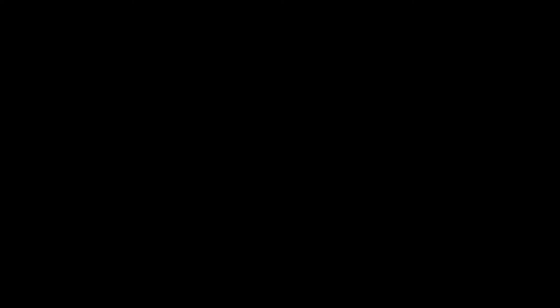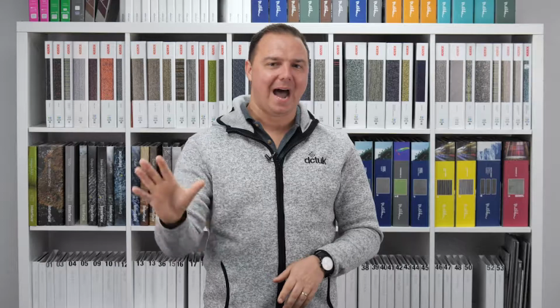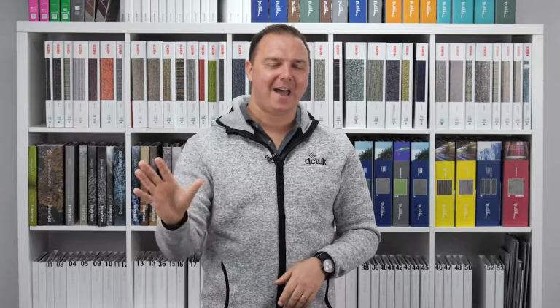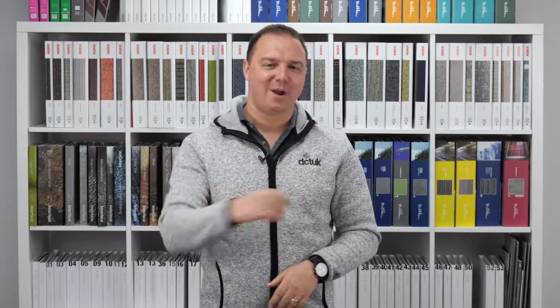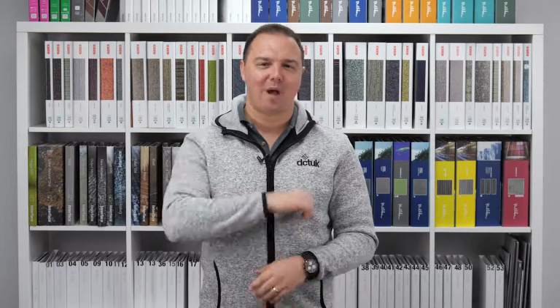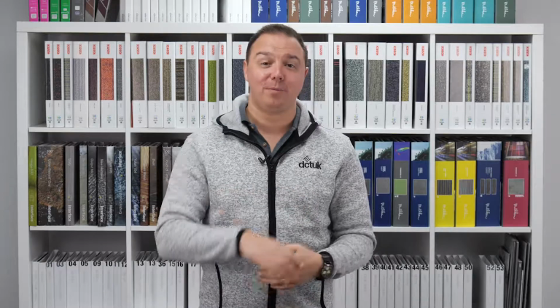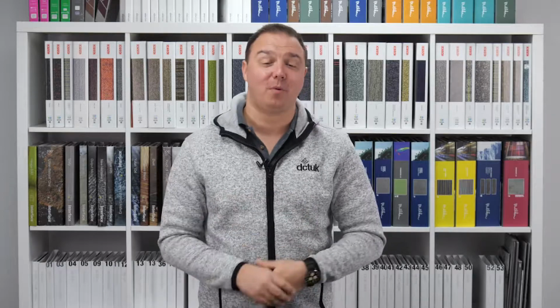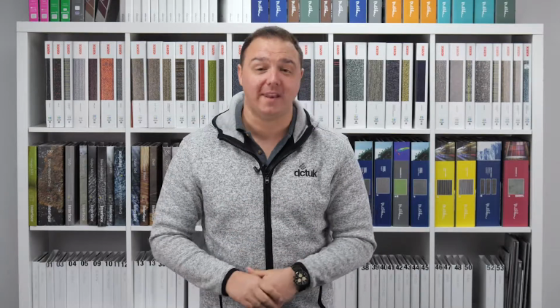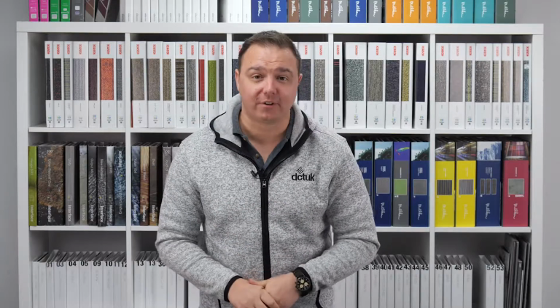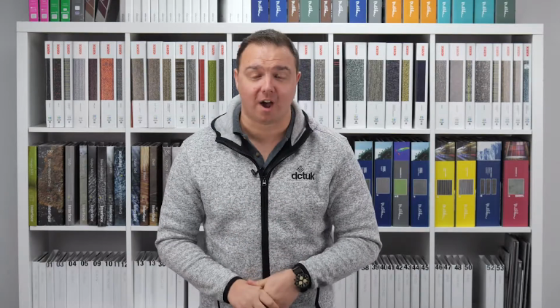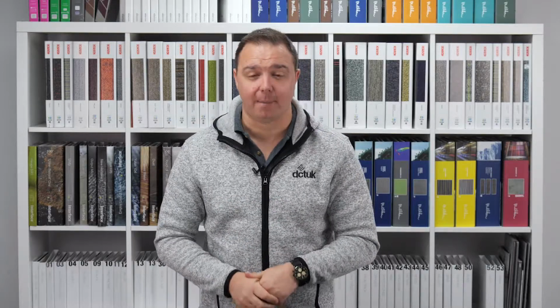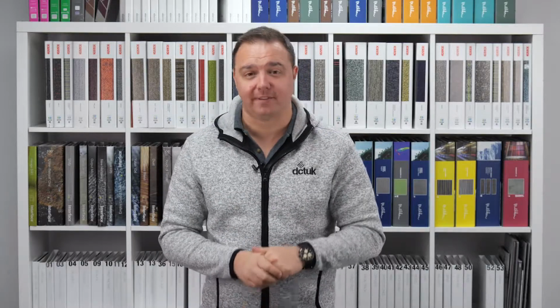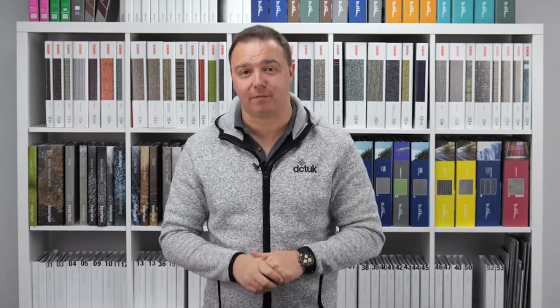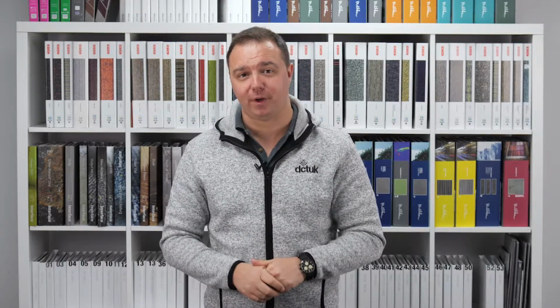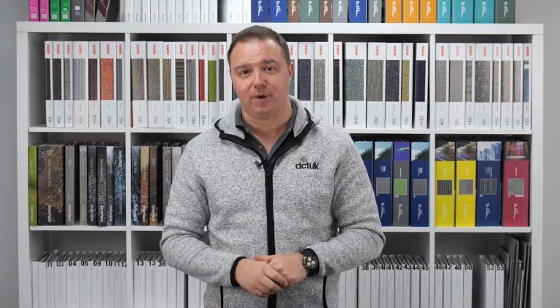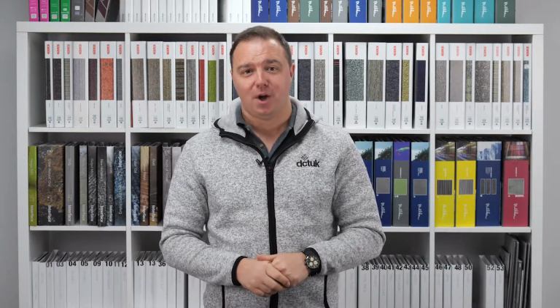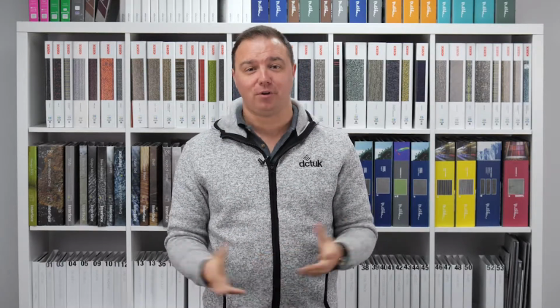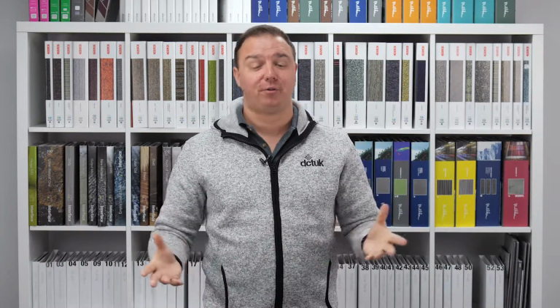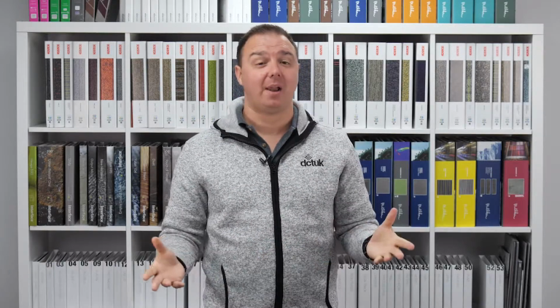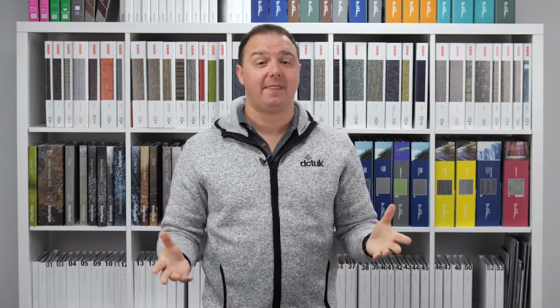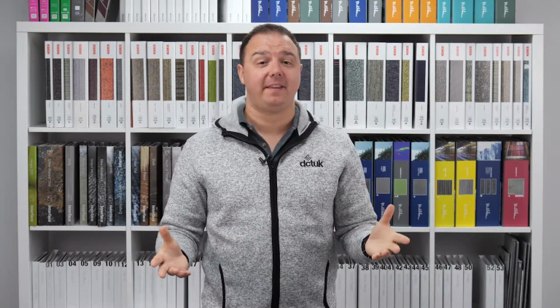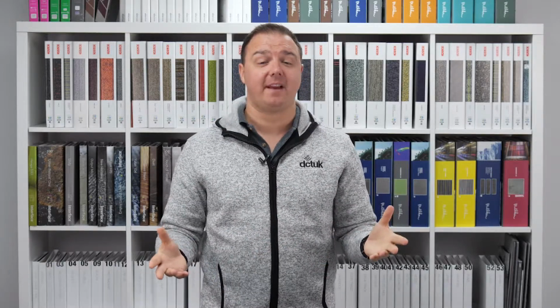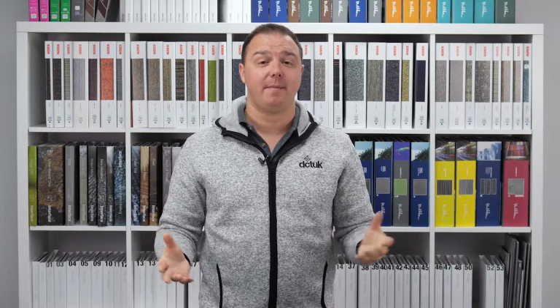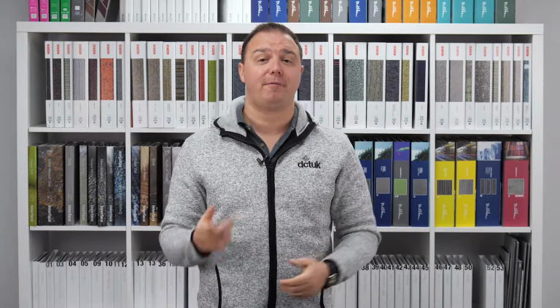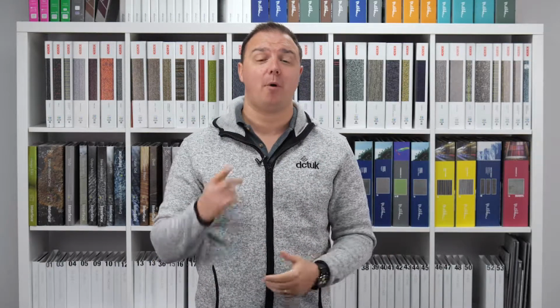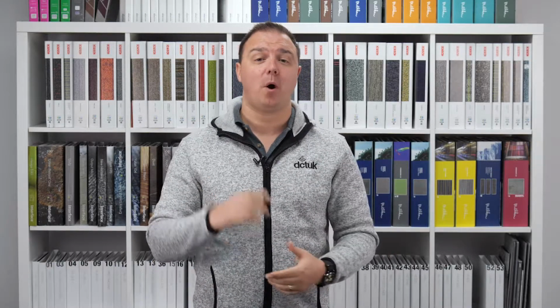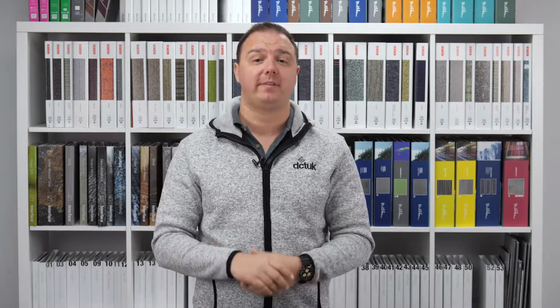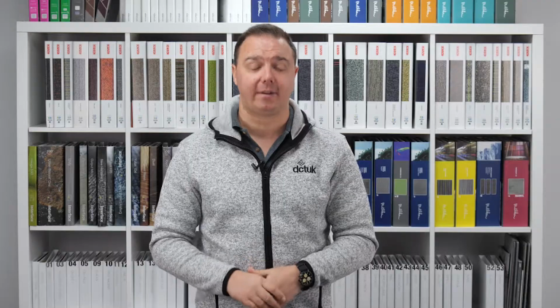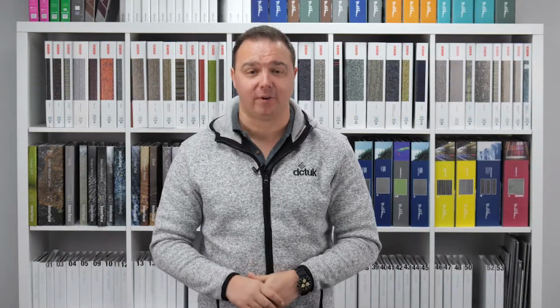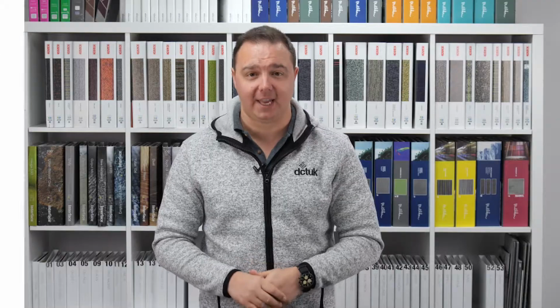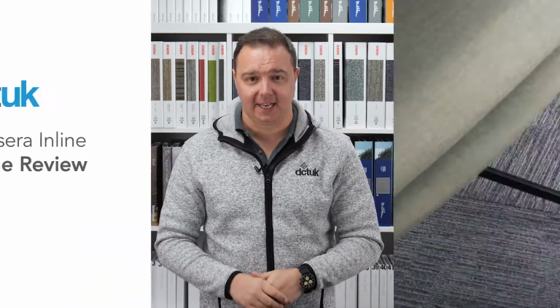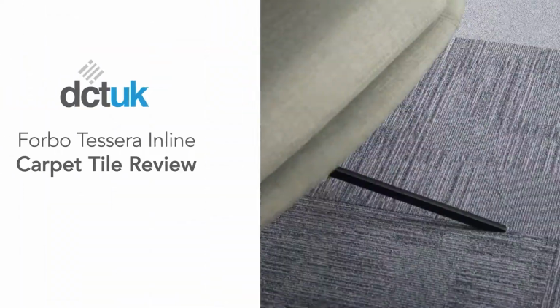Hi there and welcome to our next carpet tile review. Under the spotlight this time: 4Bow Tessera Inline.